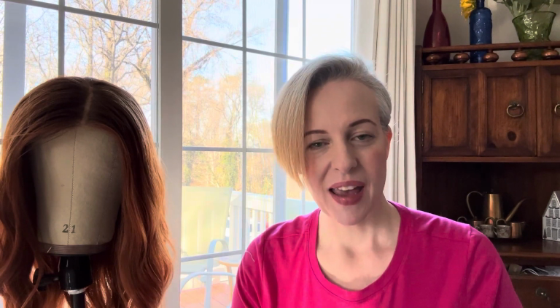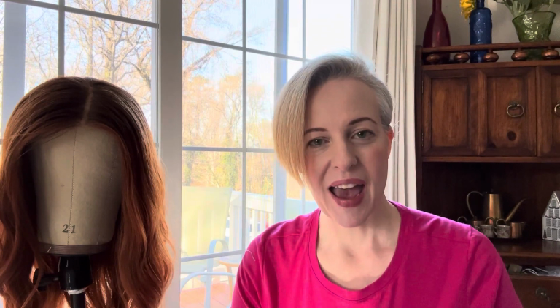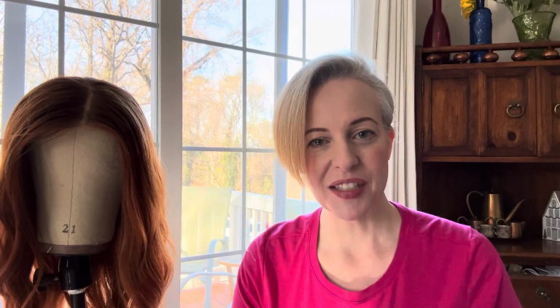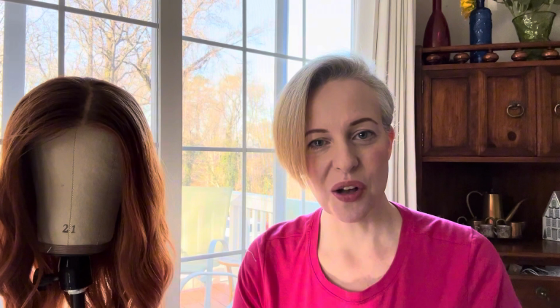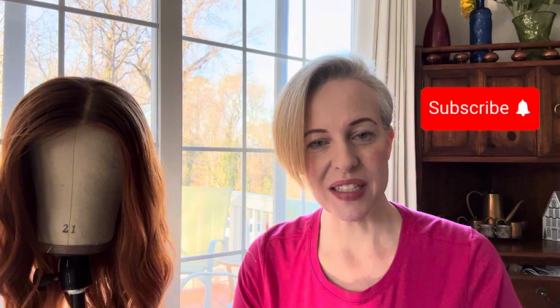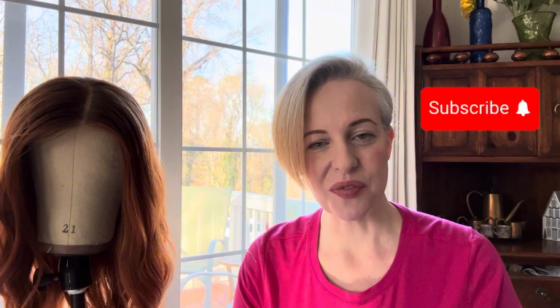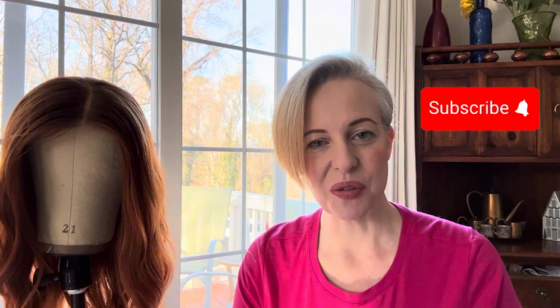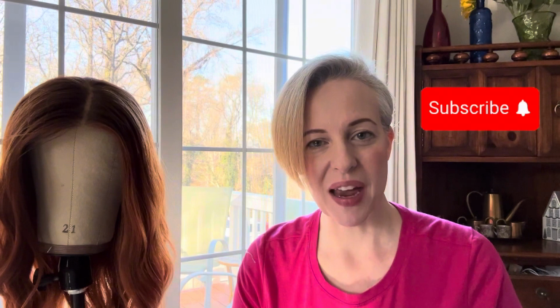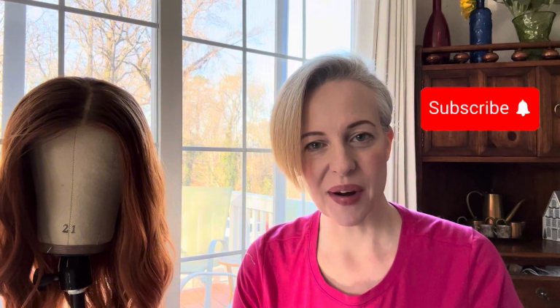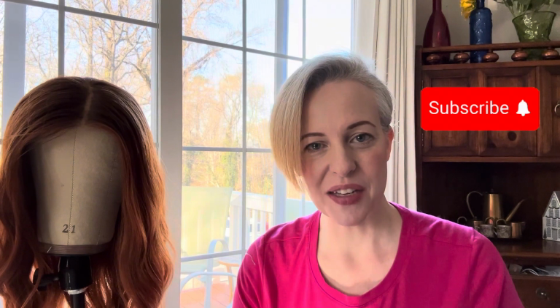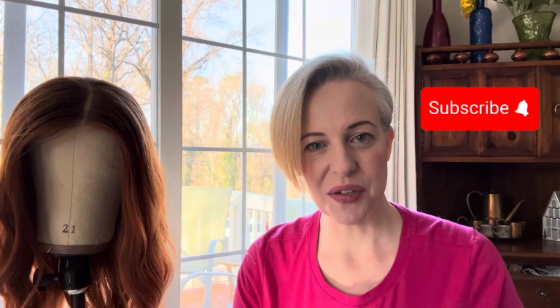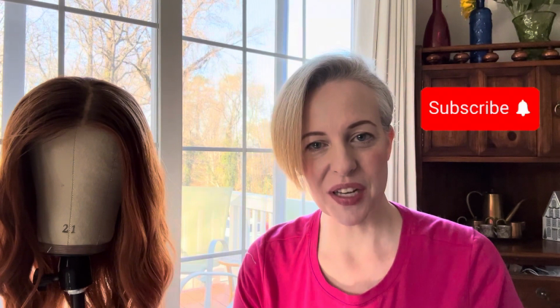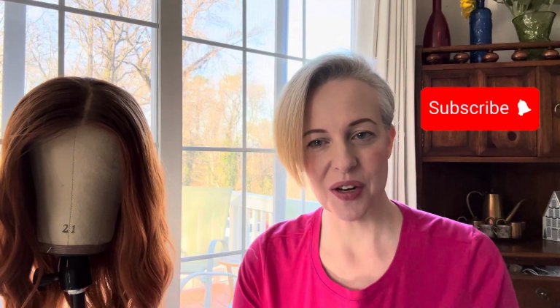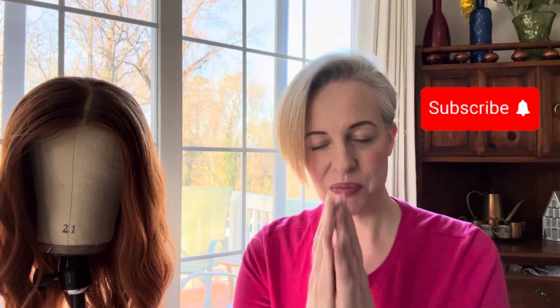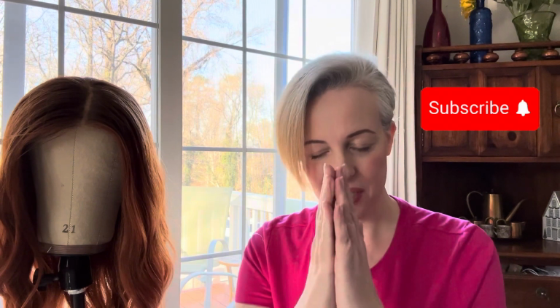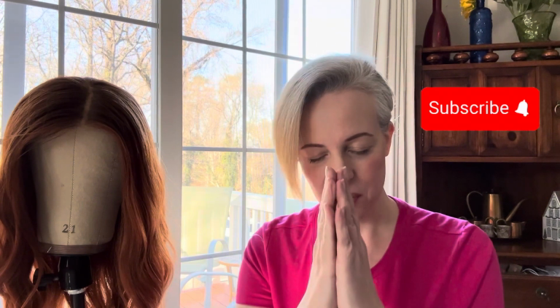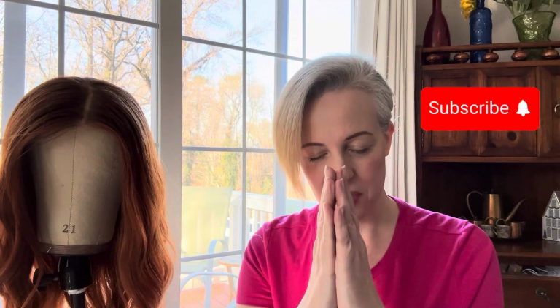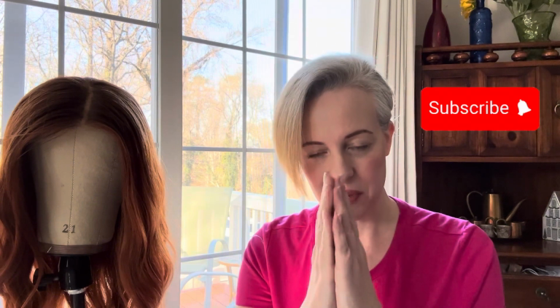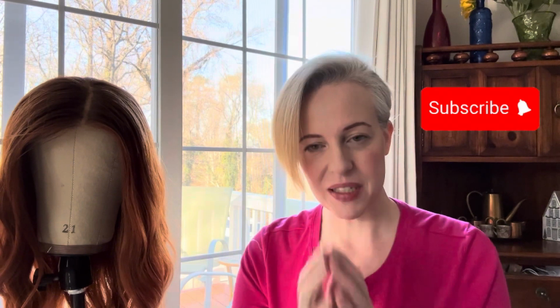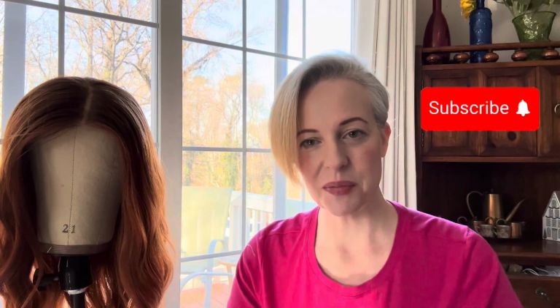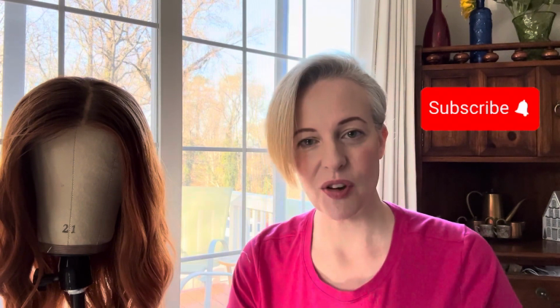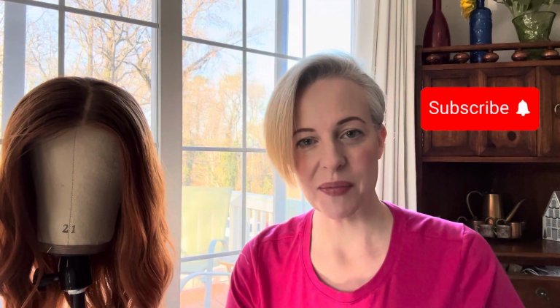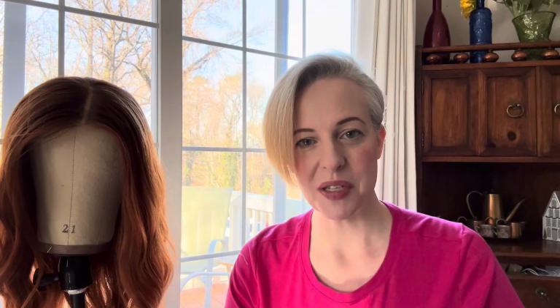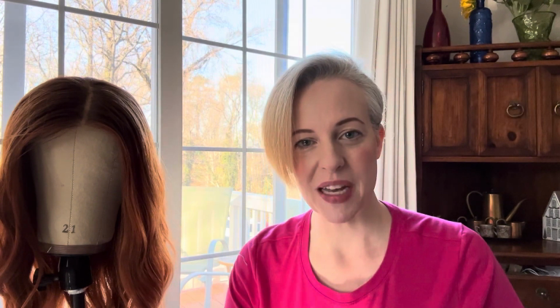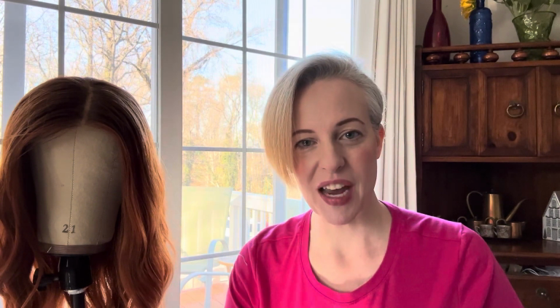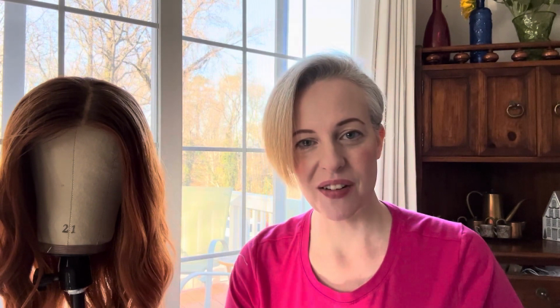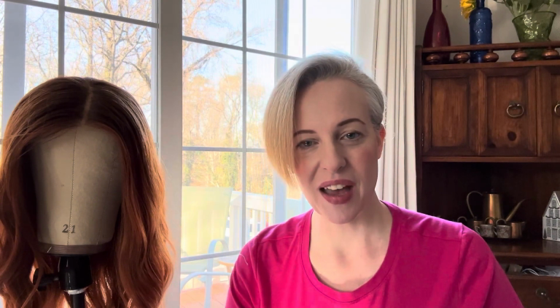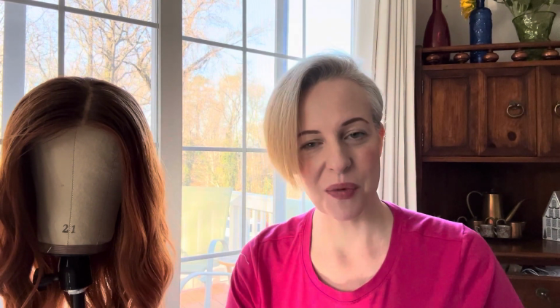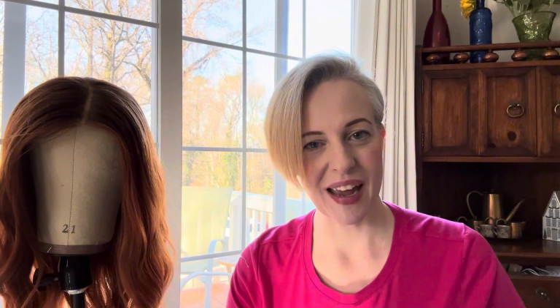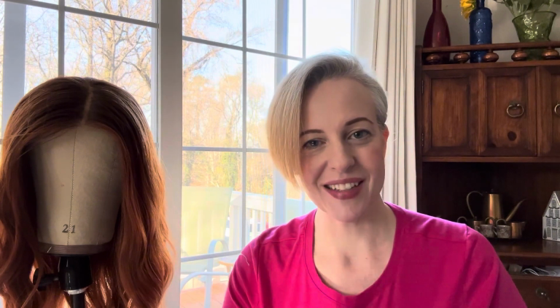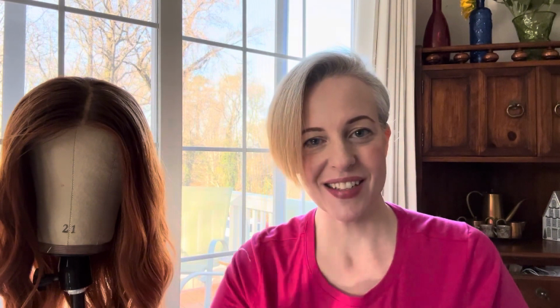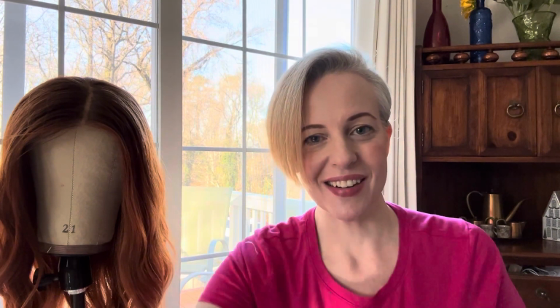As always, if you like what I do here, please subscribe to my channel and we're getting started.